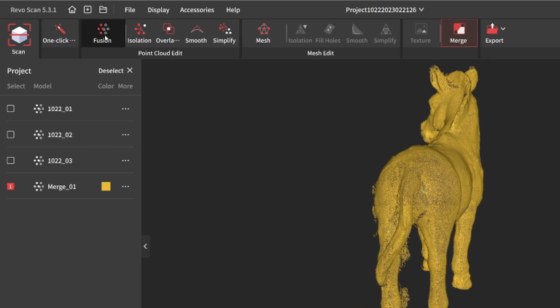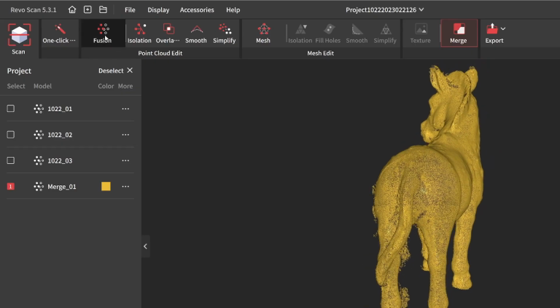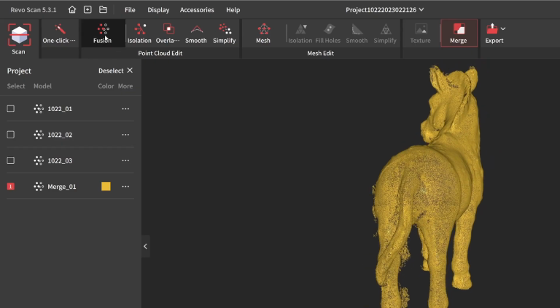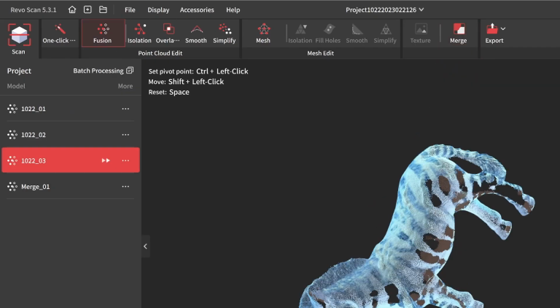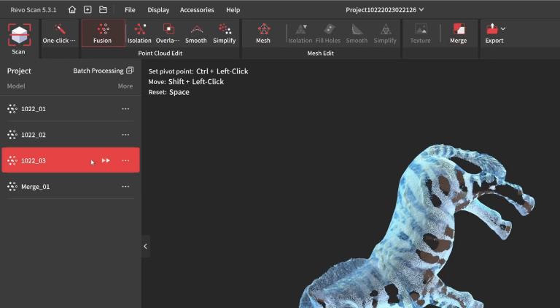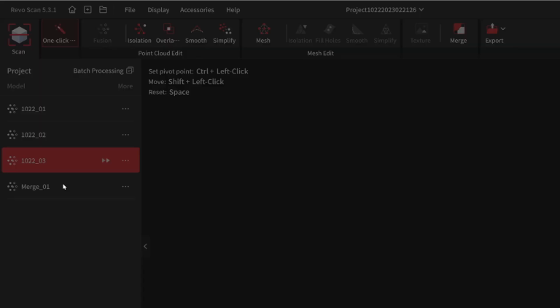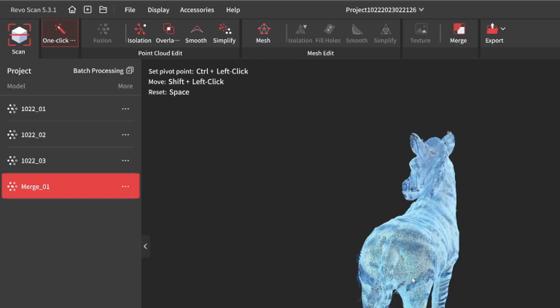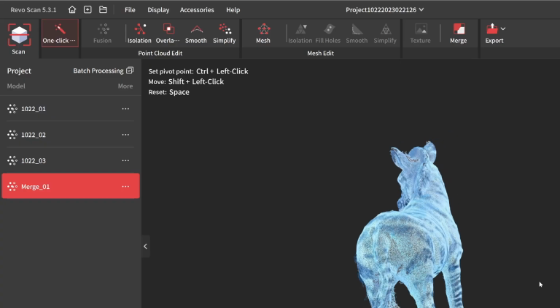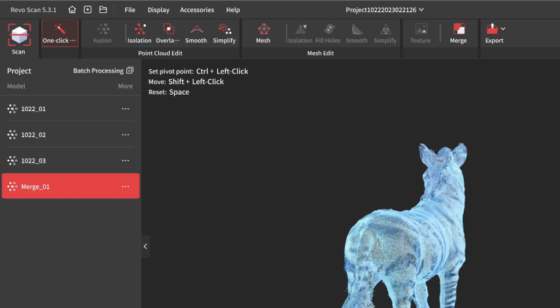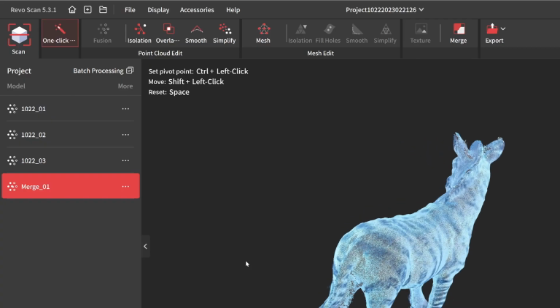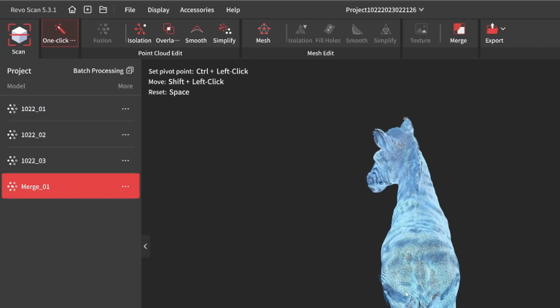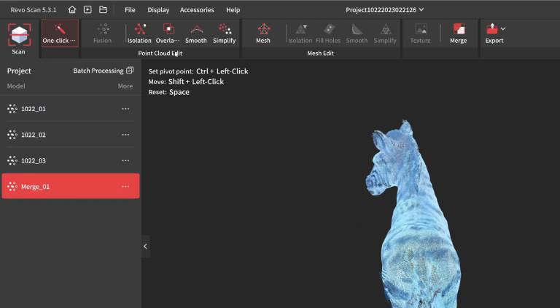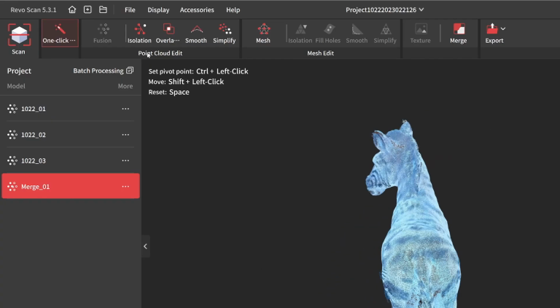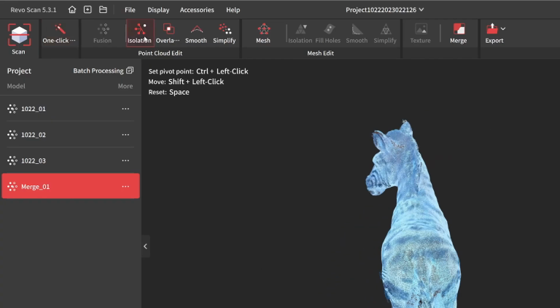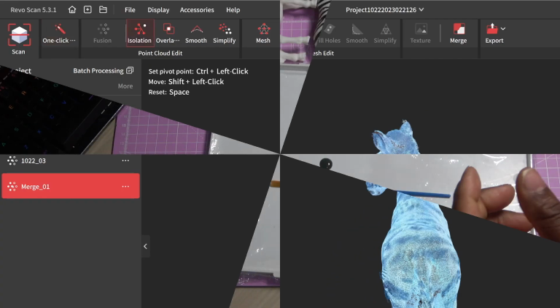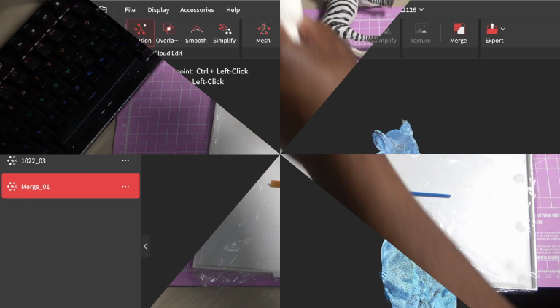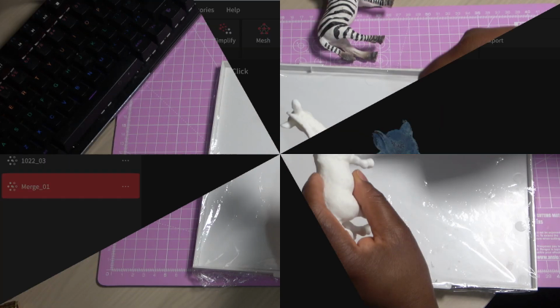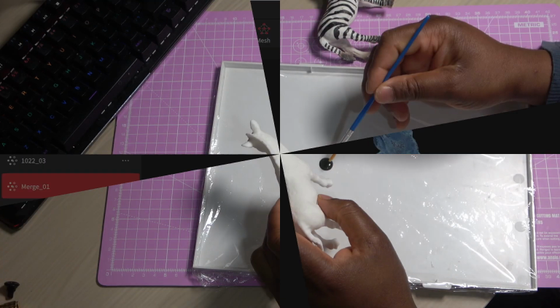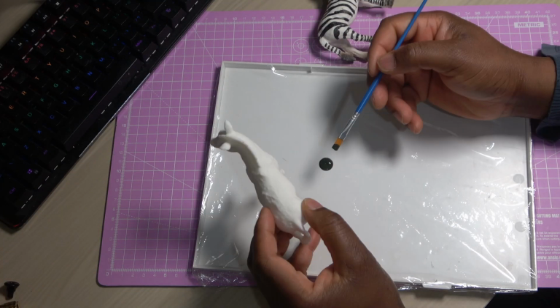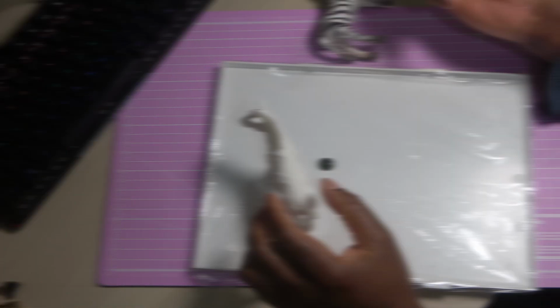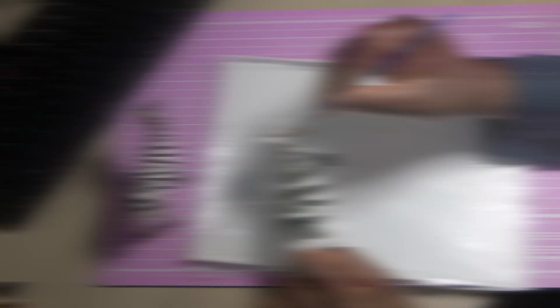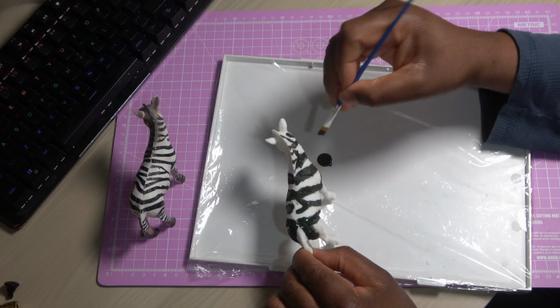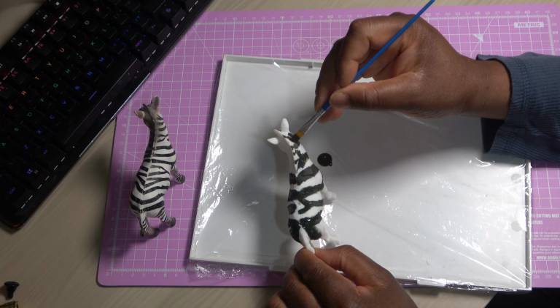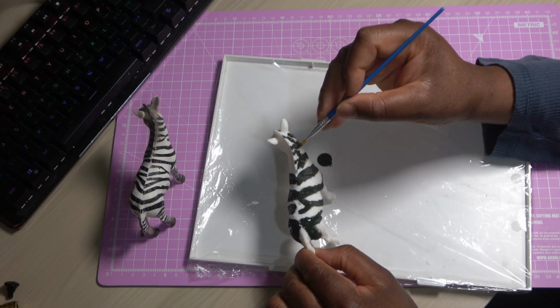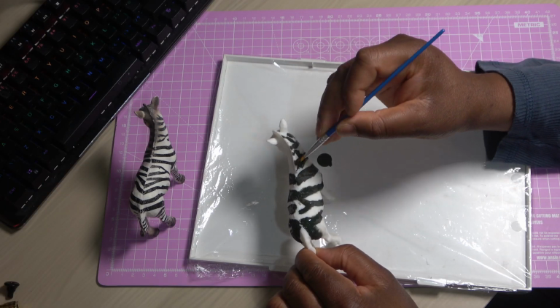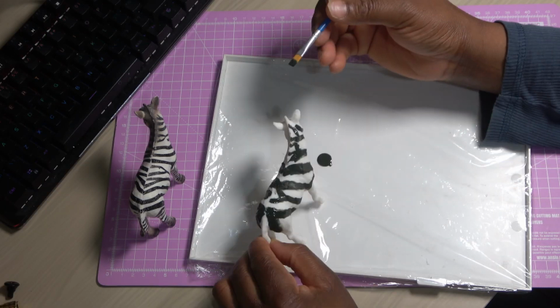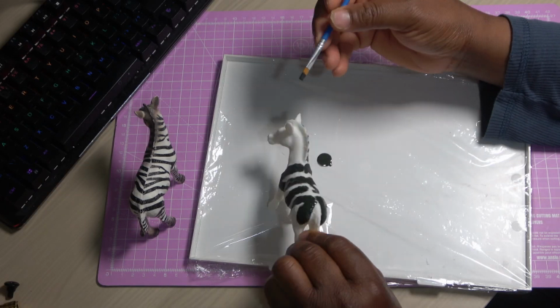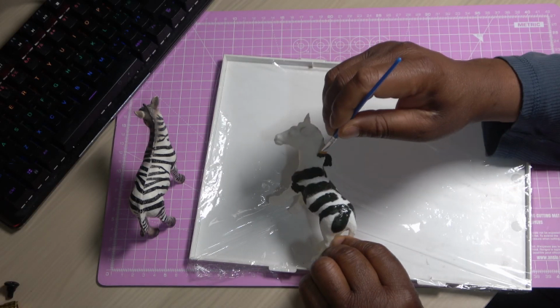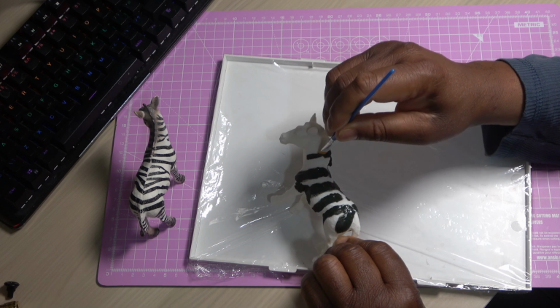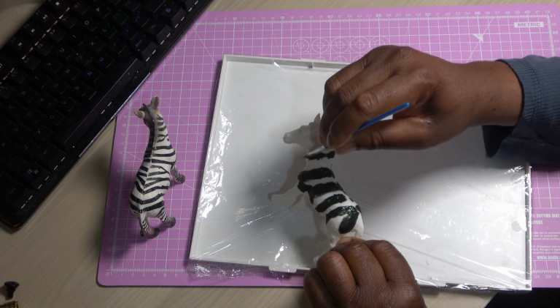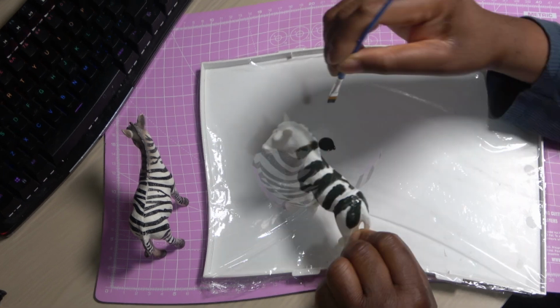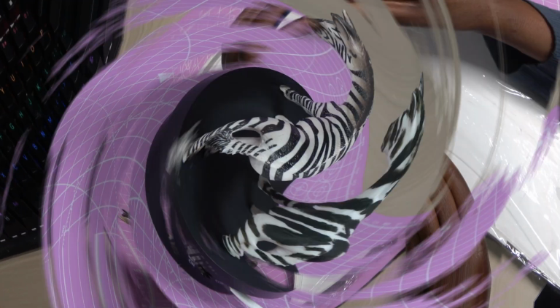Following the completion of scanning and editing, I proceeded to print the model and paint it to achieve the final result shown here.